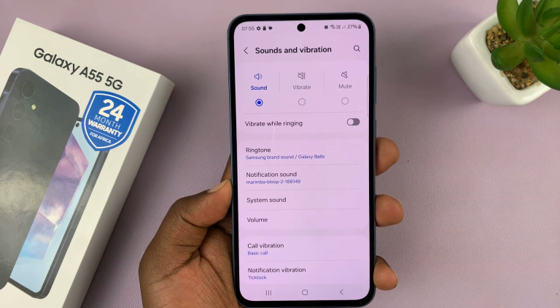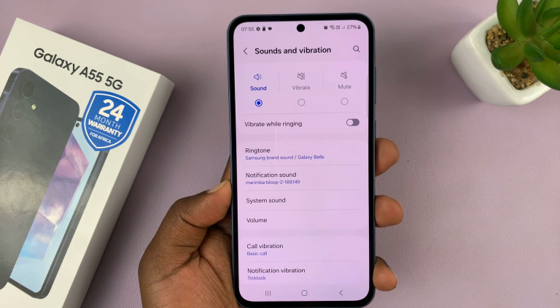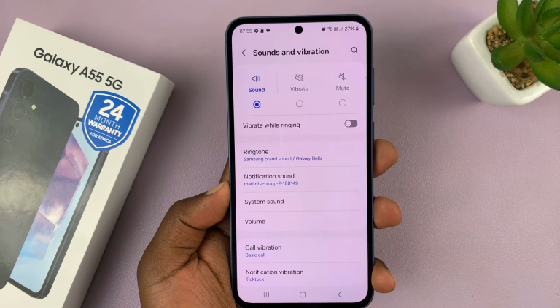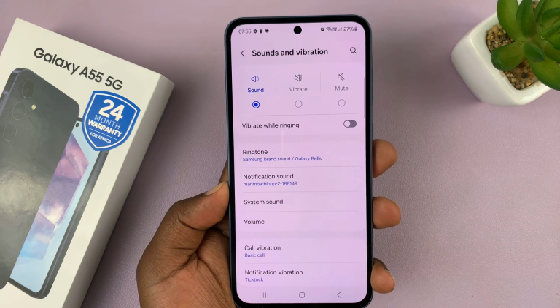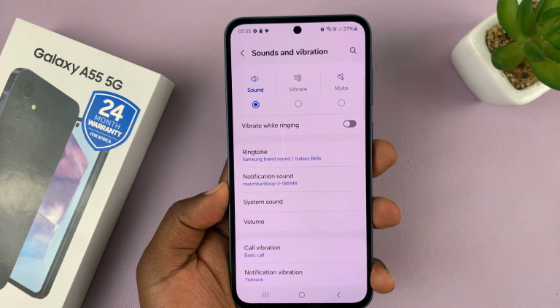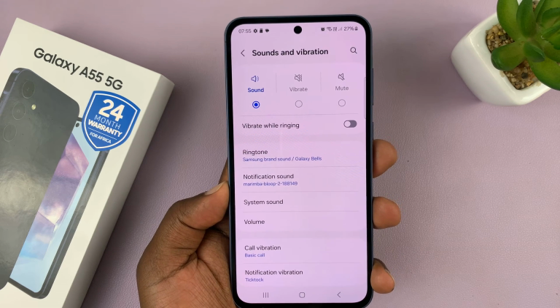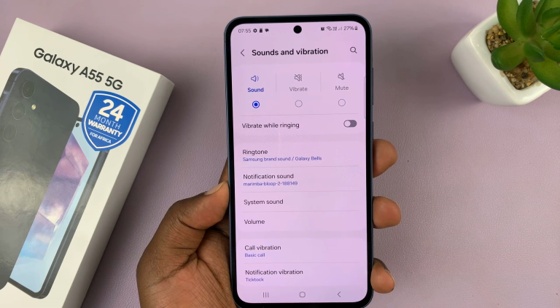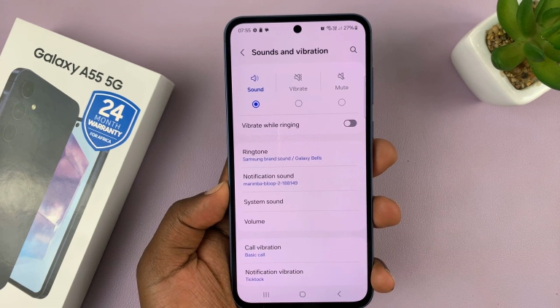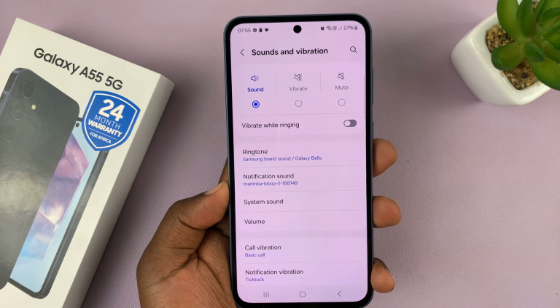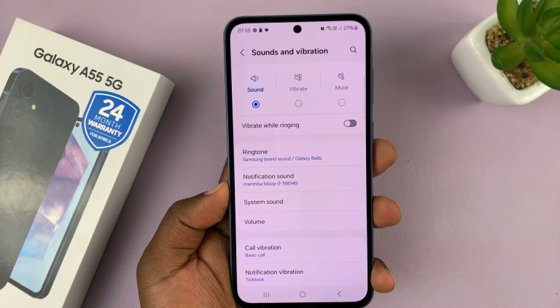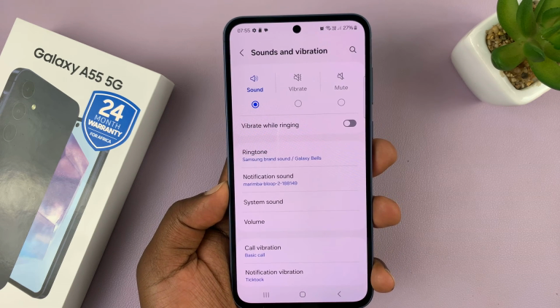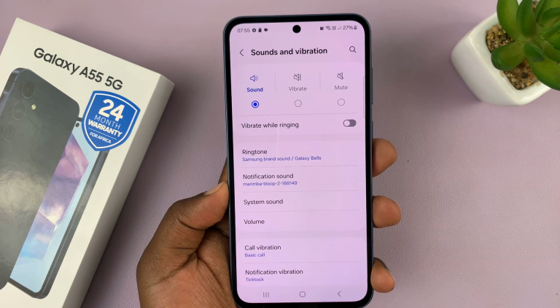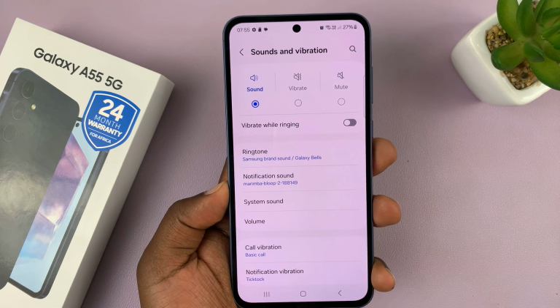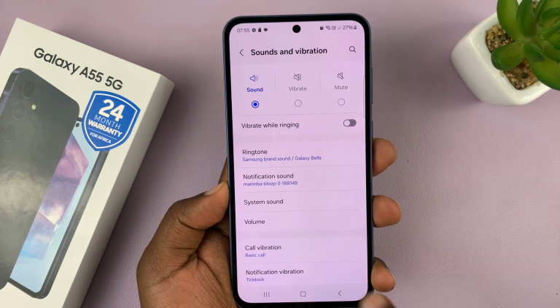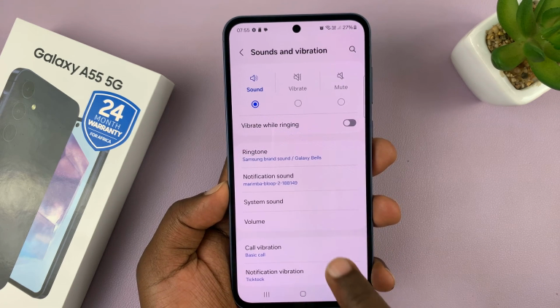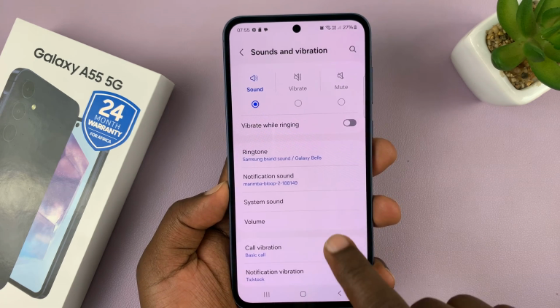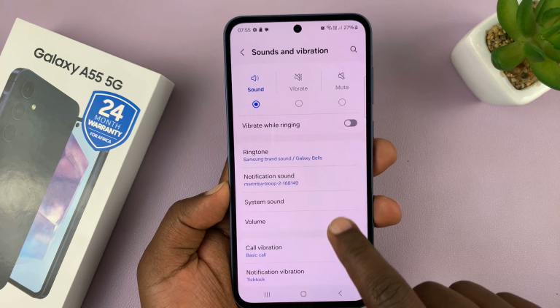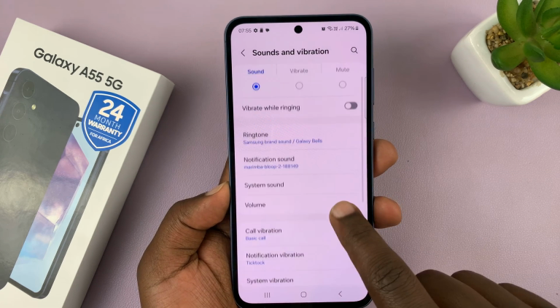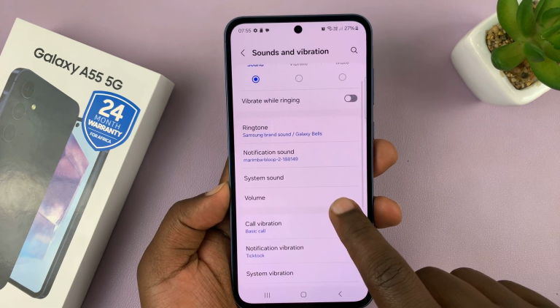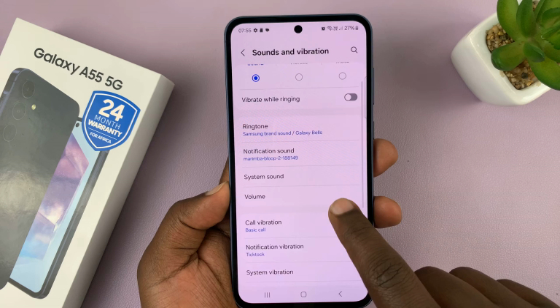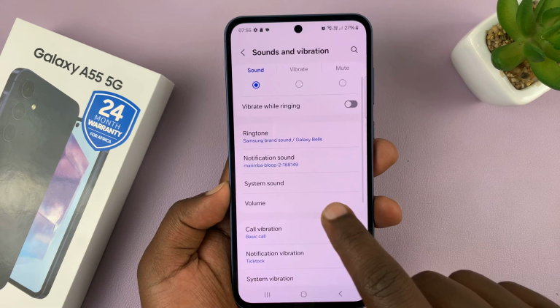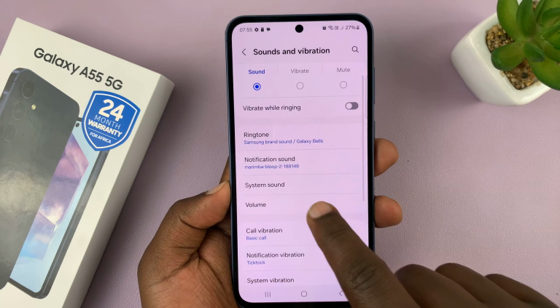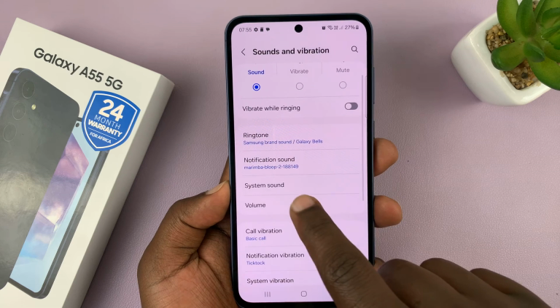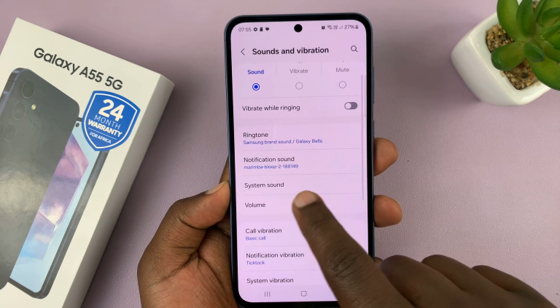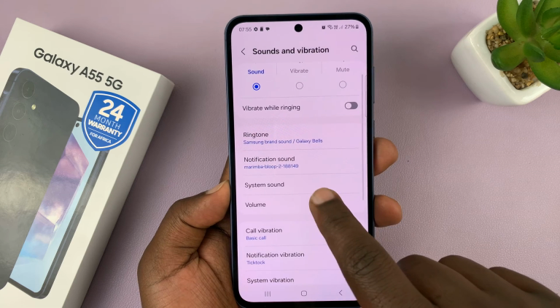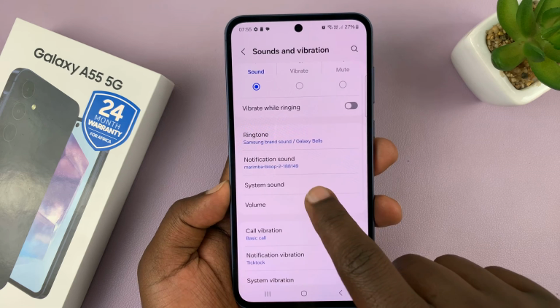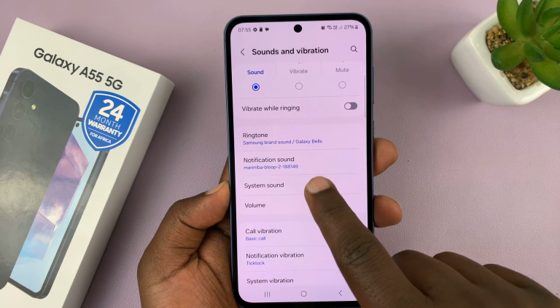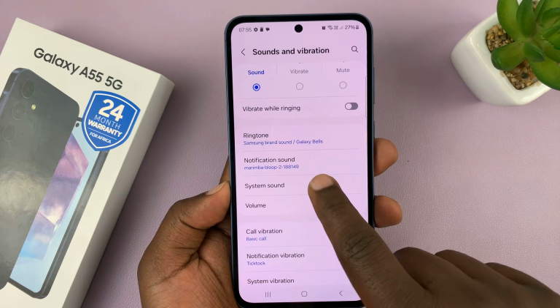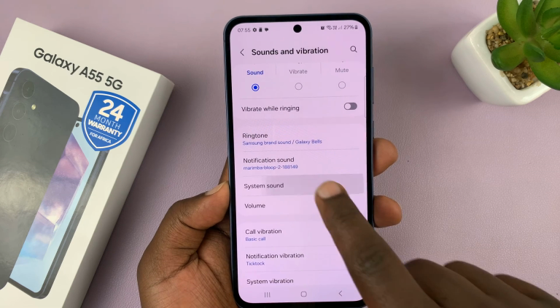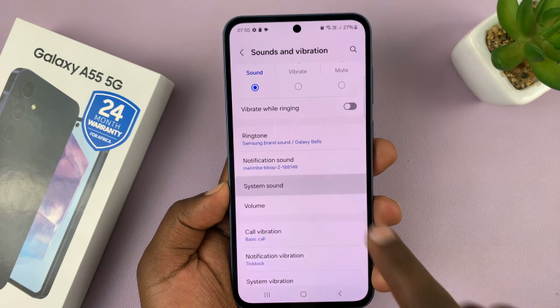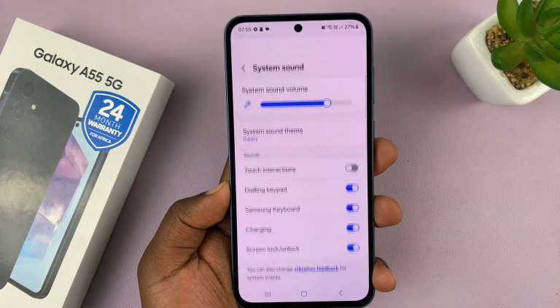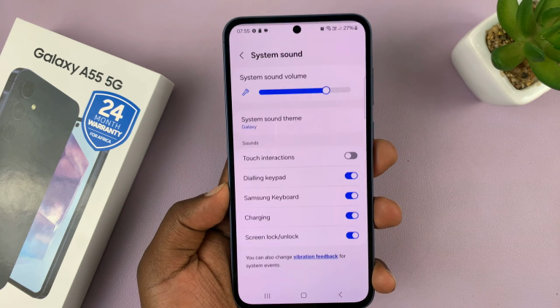And then under Sounds and Vibration, go to System Sound and tap on that.